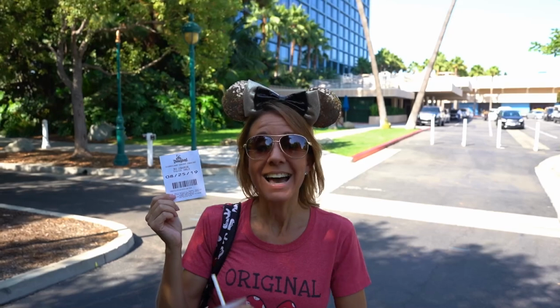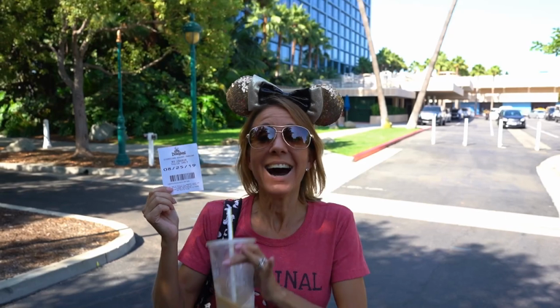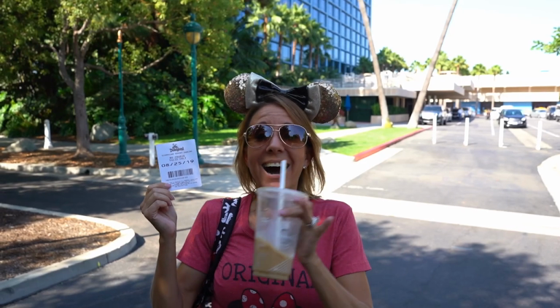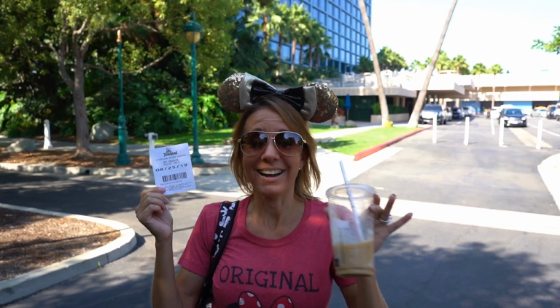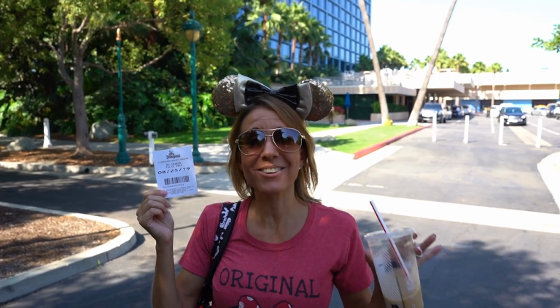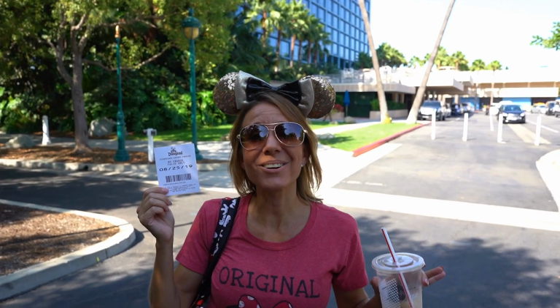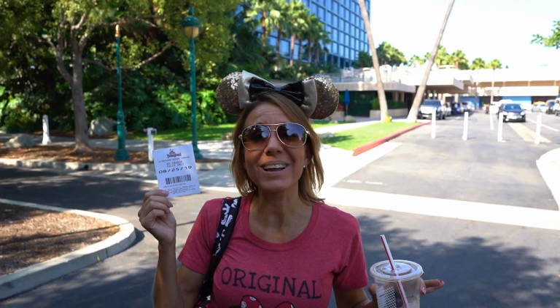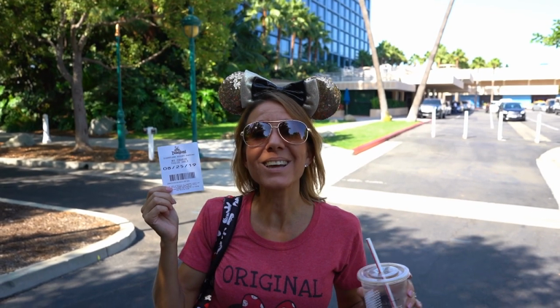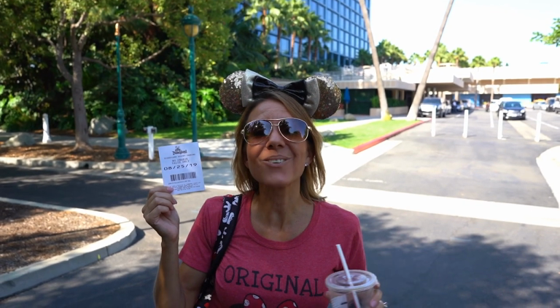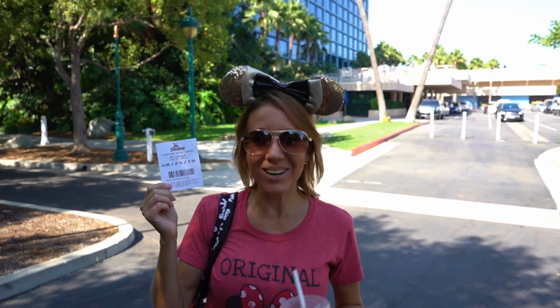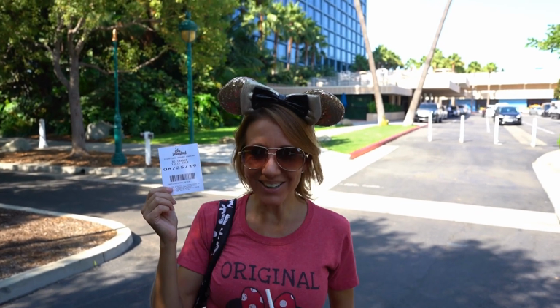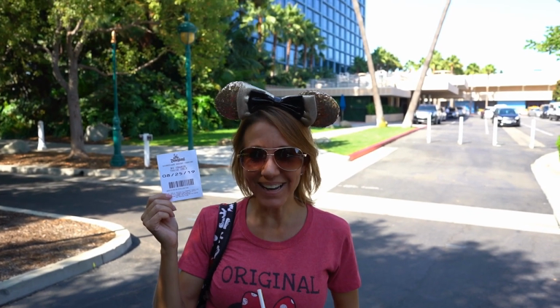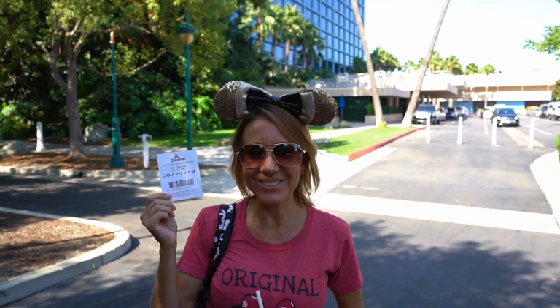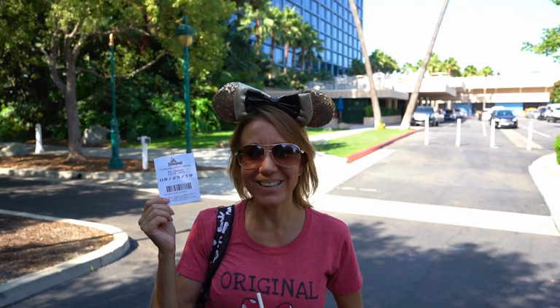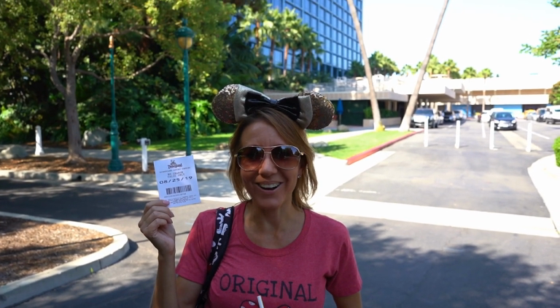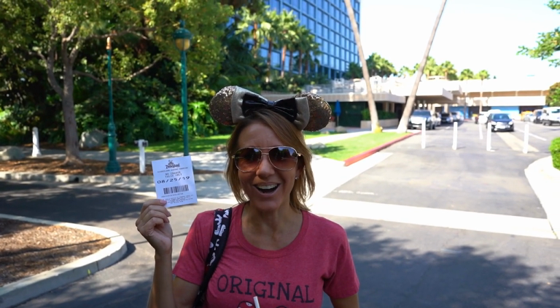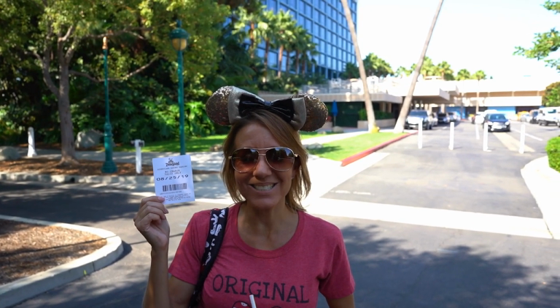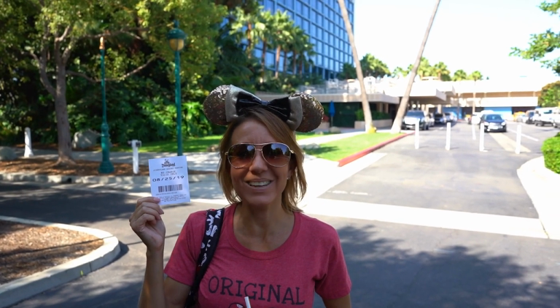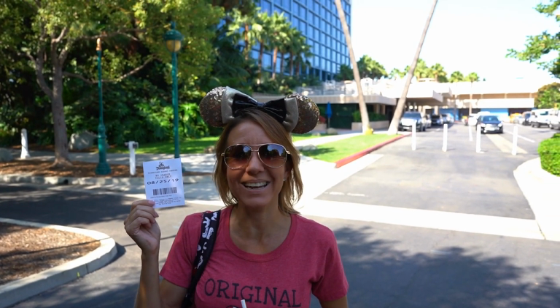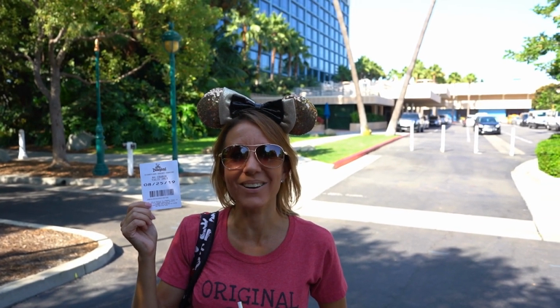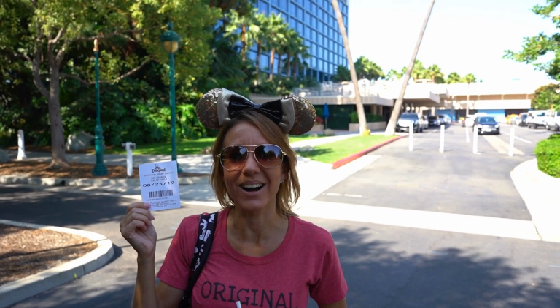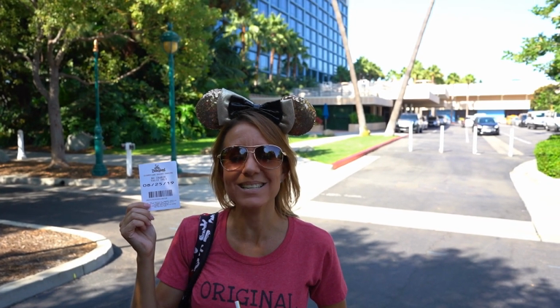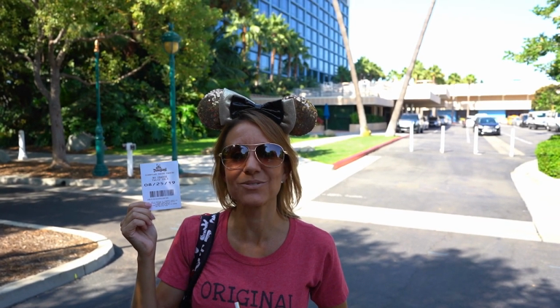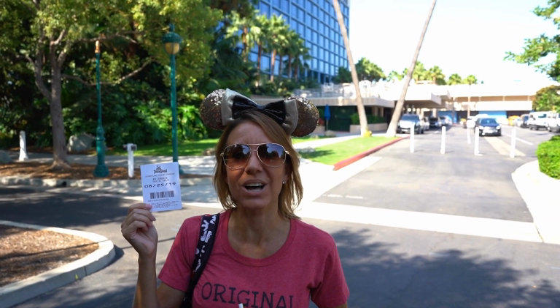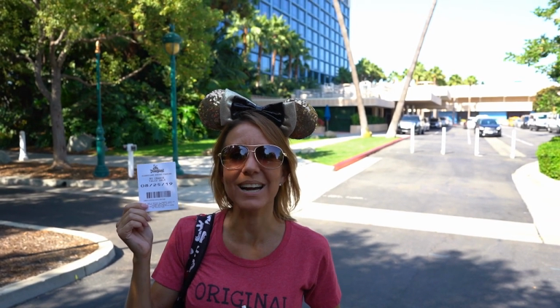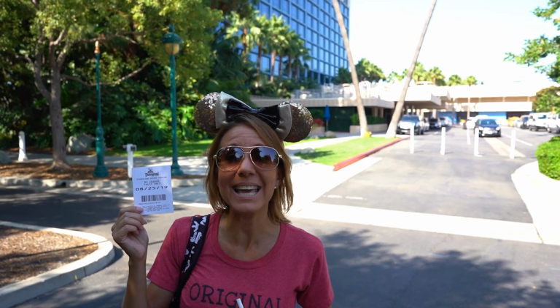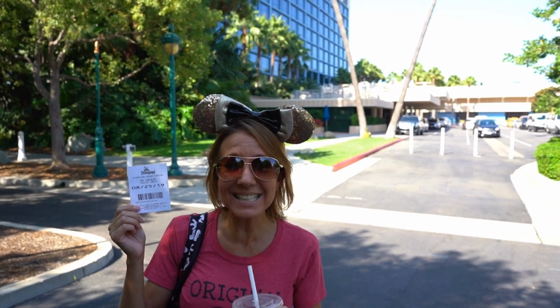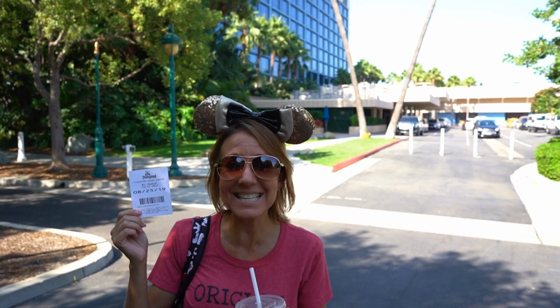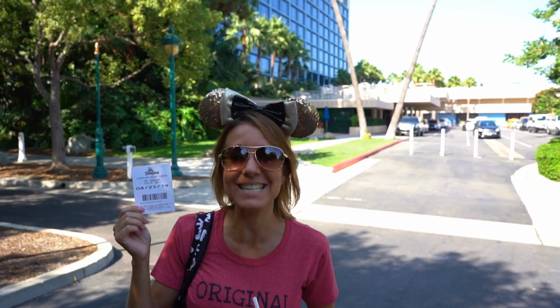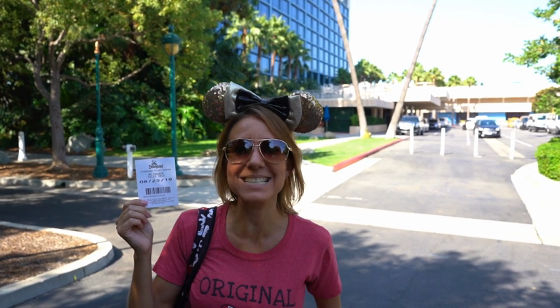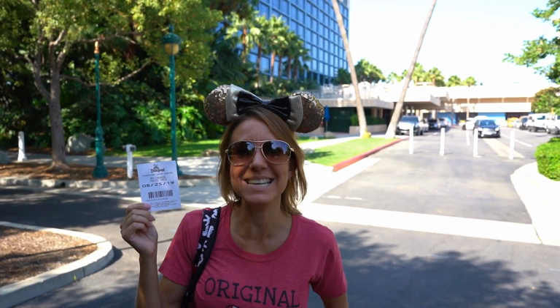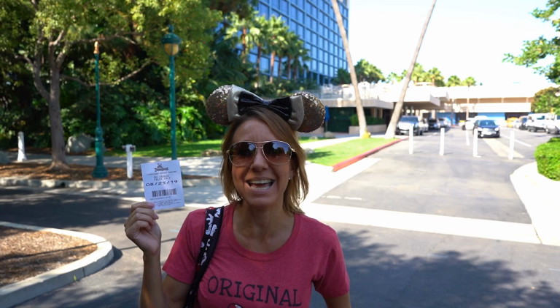Hi everybody! Welcome back to another awesome day, another awesome vlog. It's a Disney day.